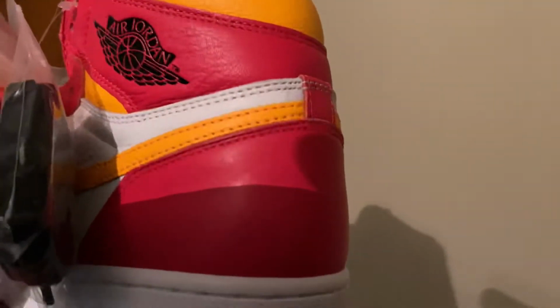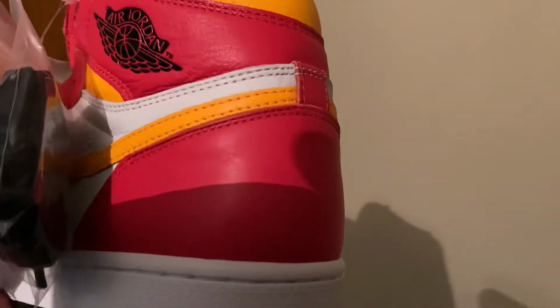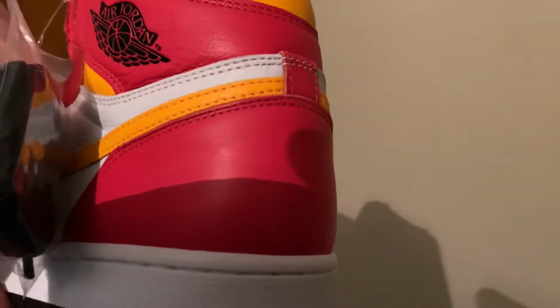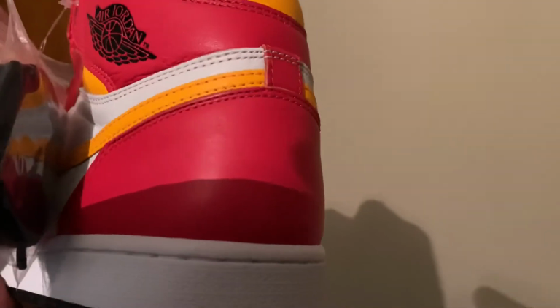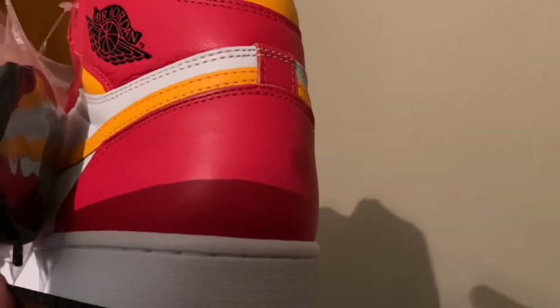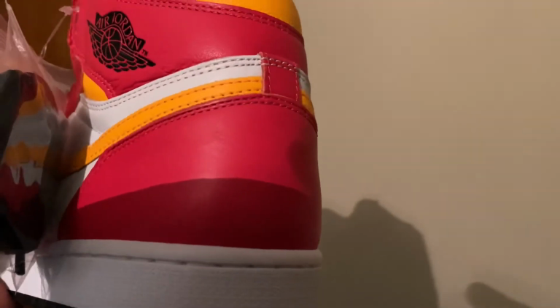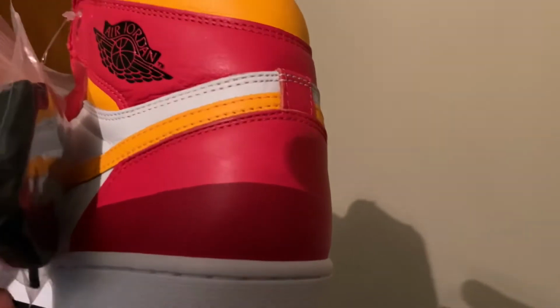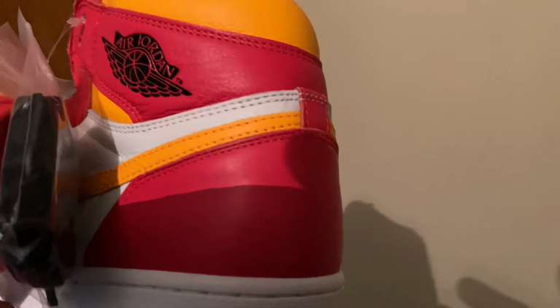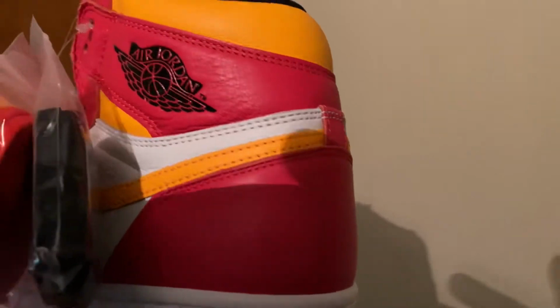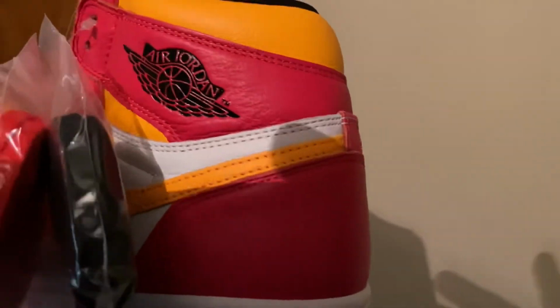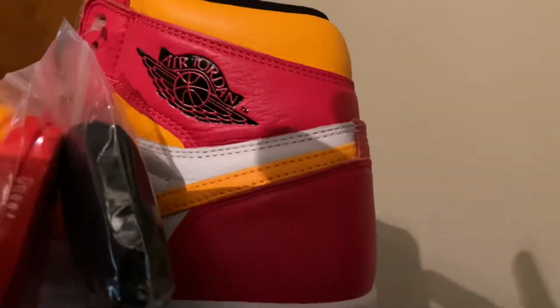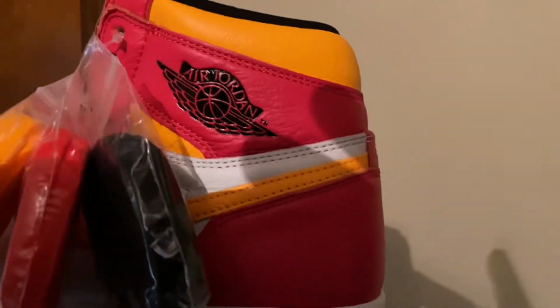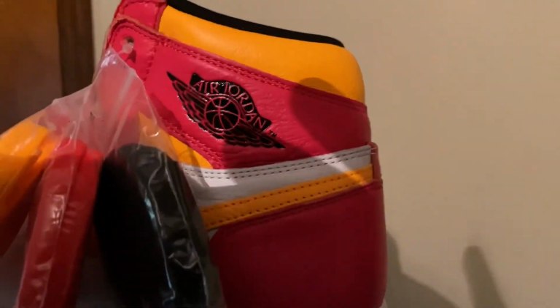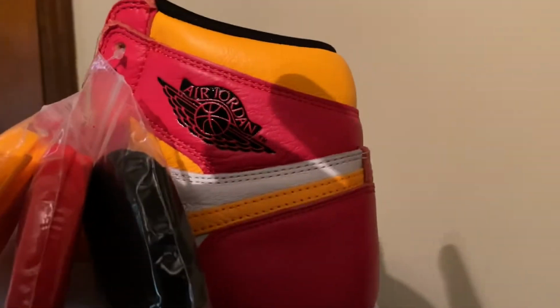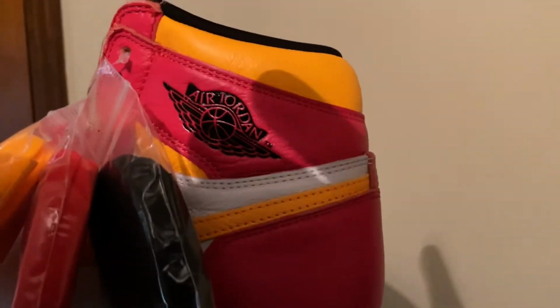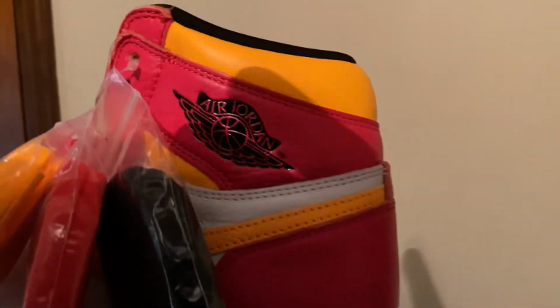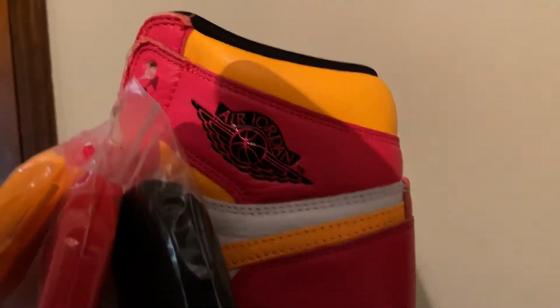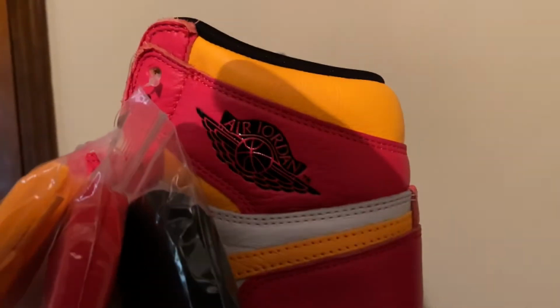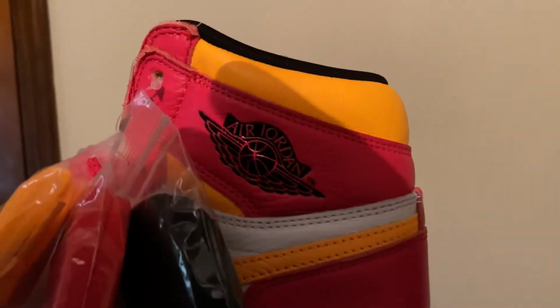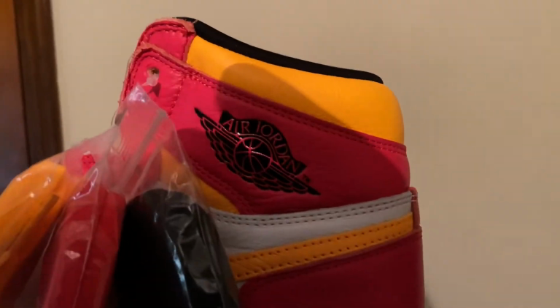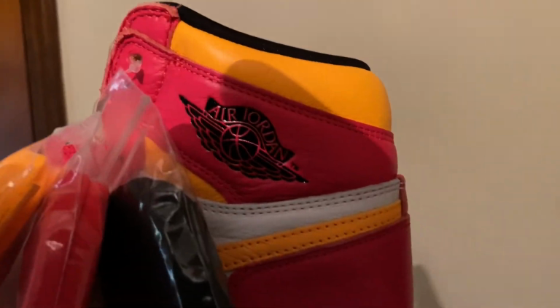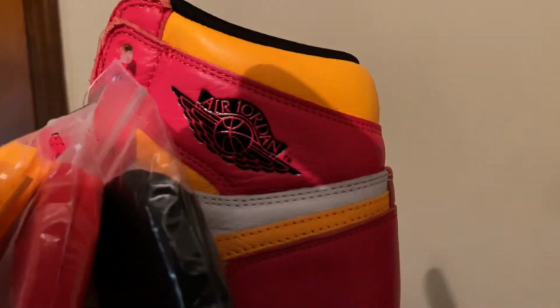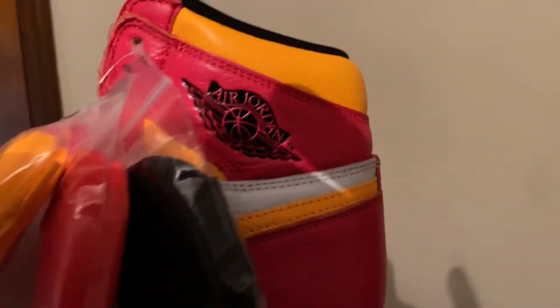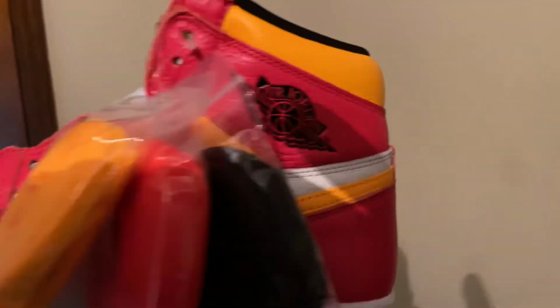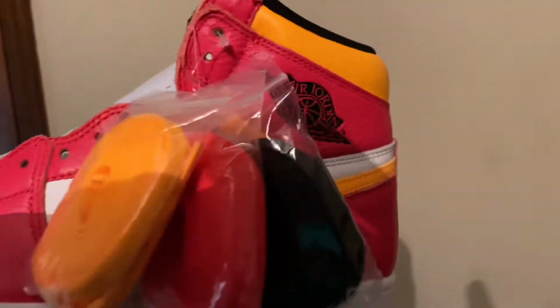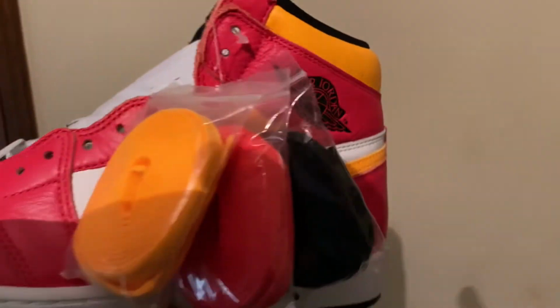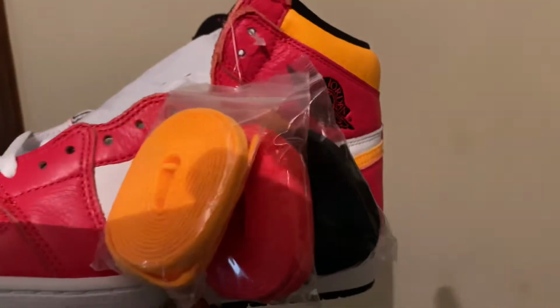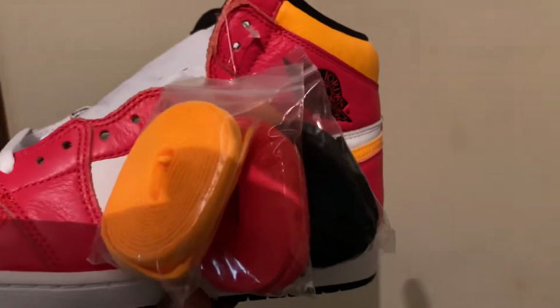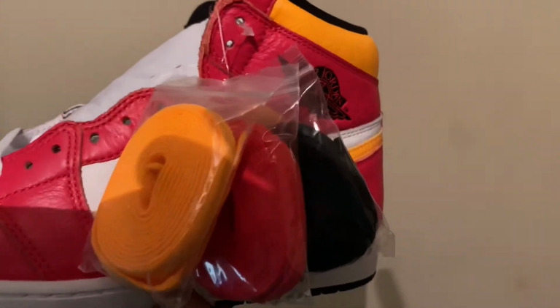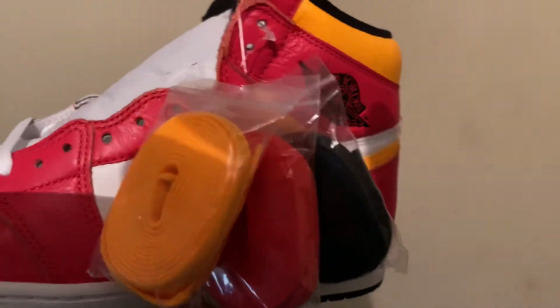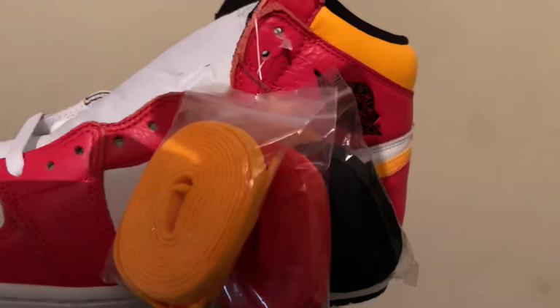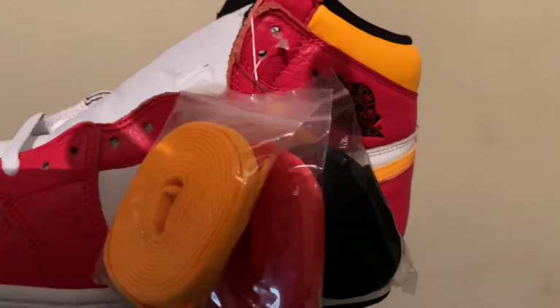Some people are saying they're limited. They're probably going to restock.